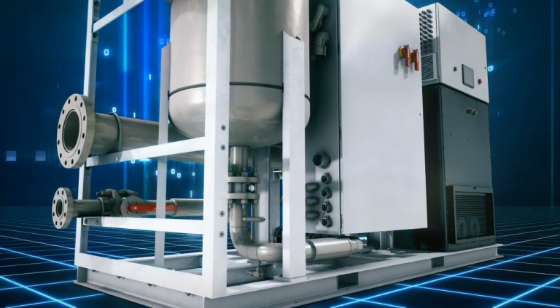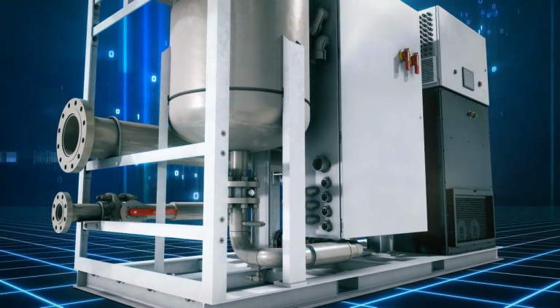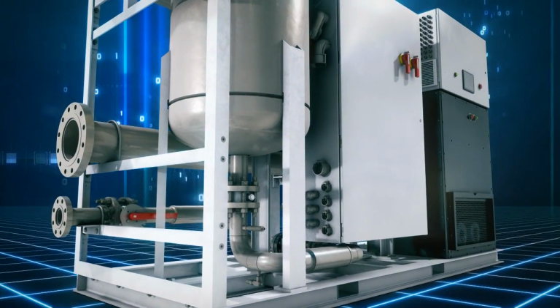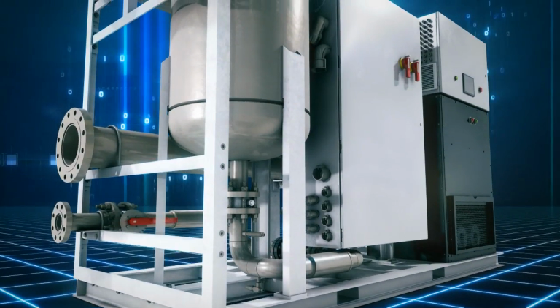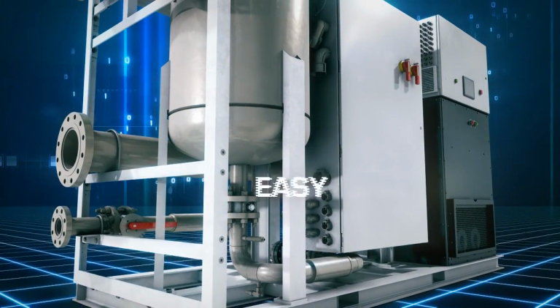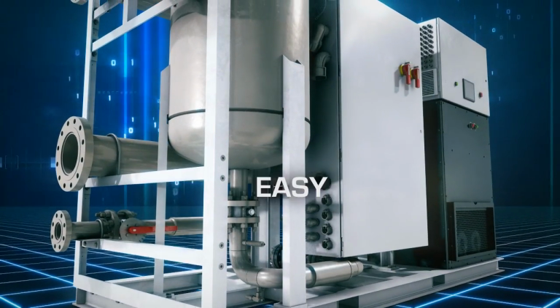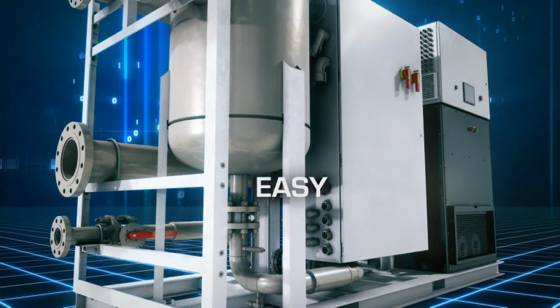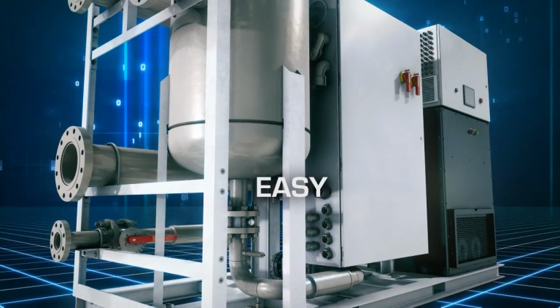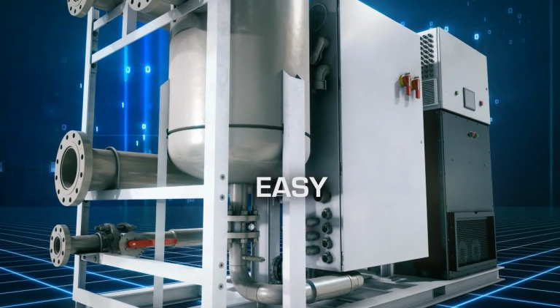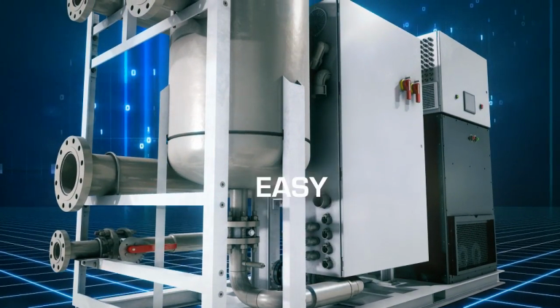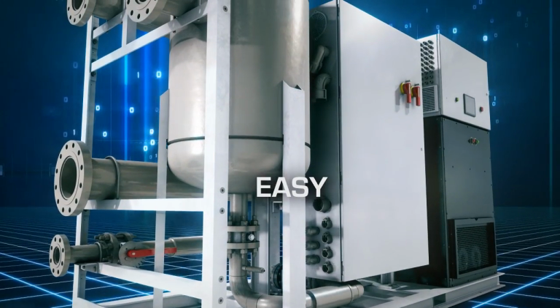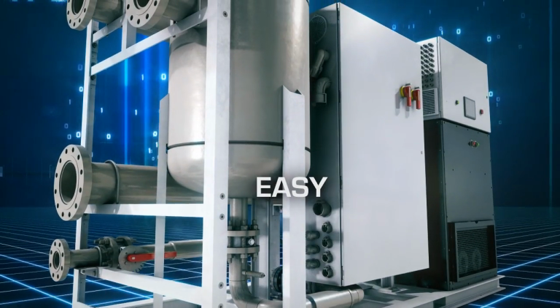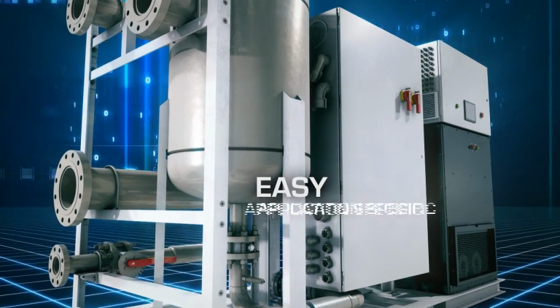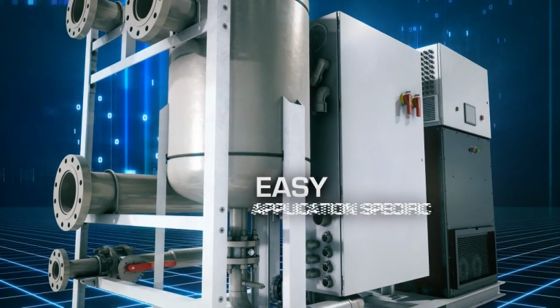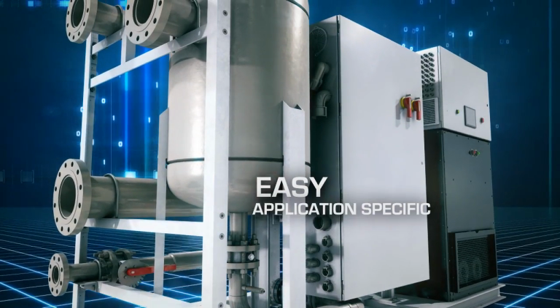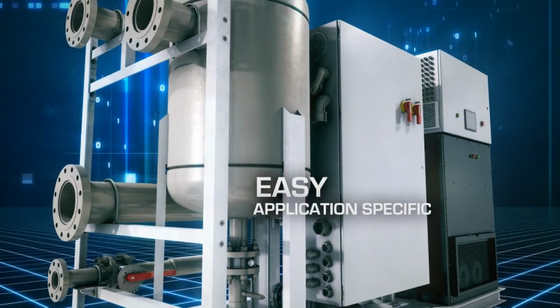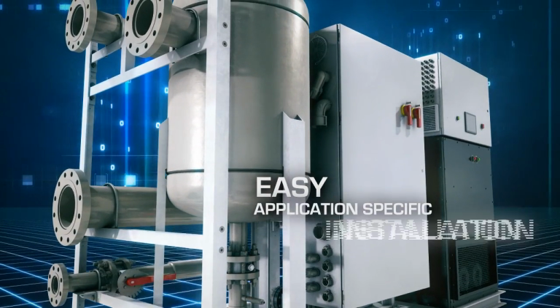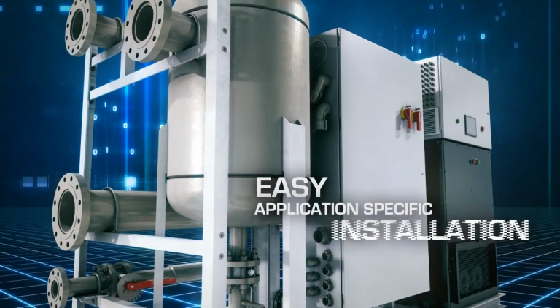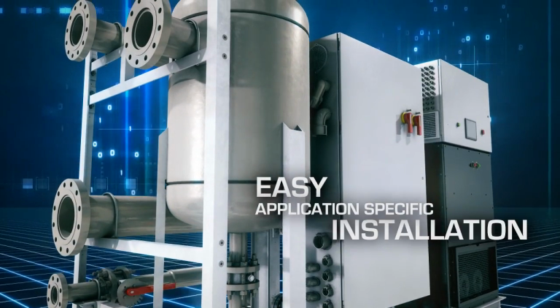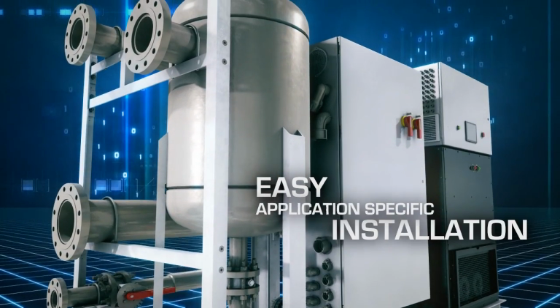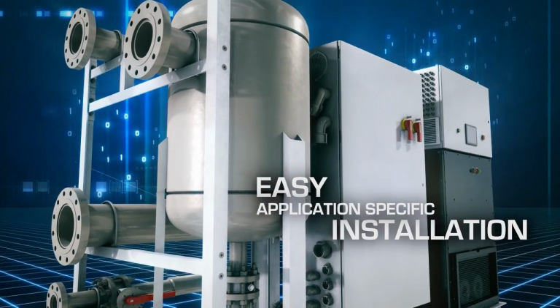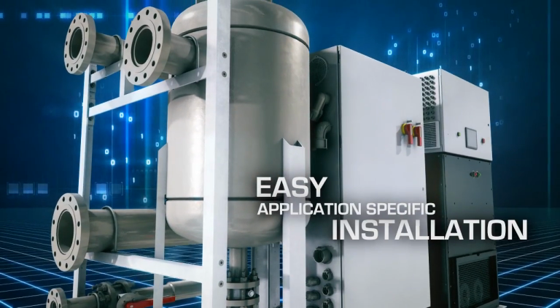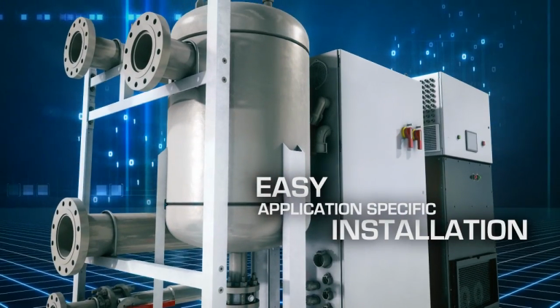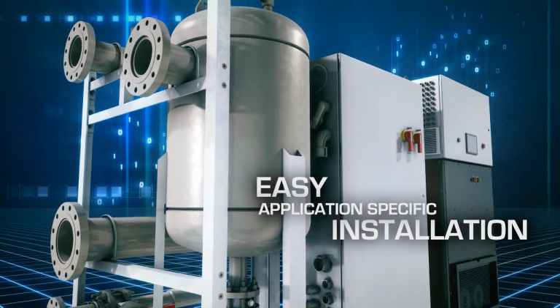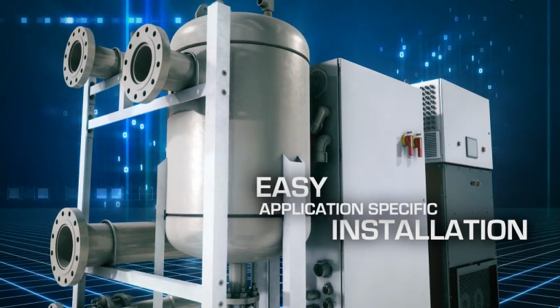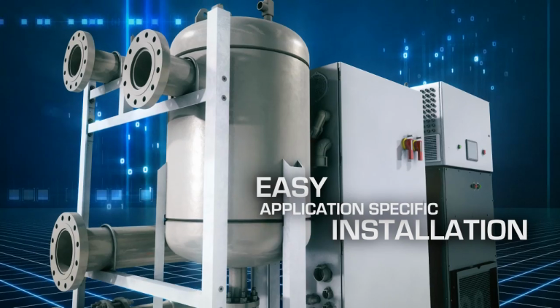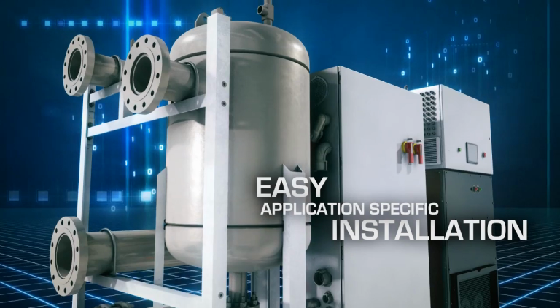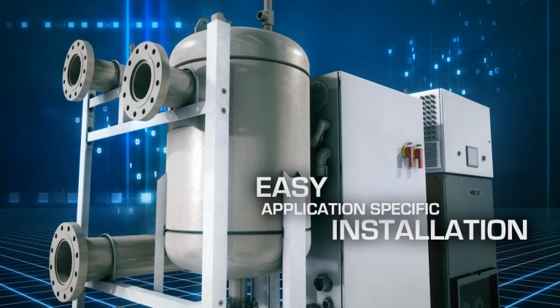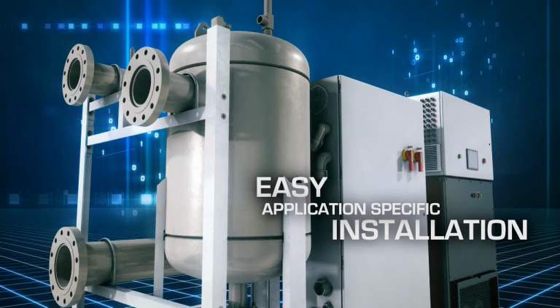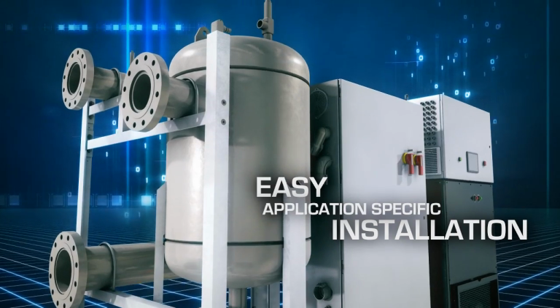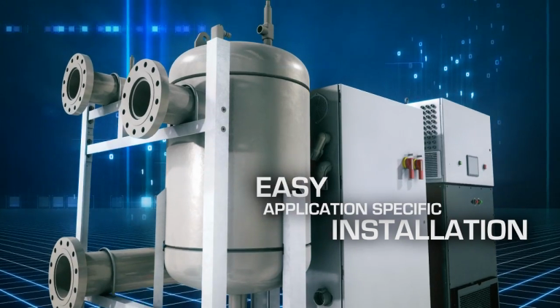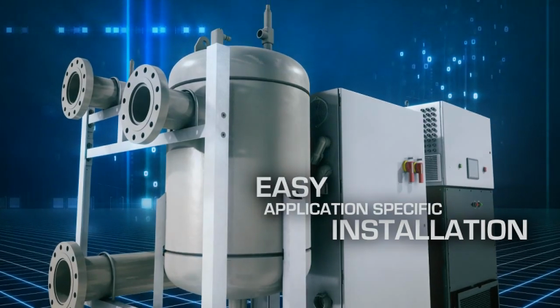All ThermaPower Systems are manufactured as standard modules with field connections for easy installation, with the proper evaporator and condenser for your specific application.